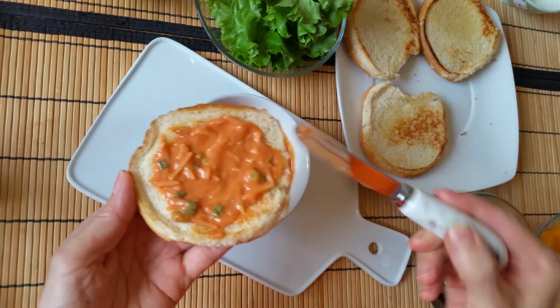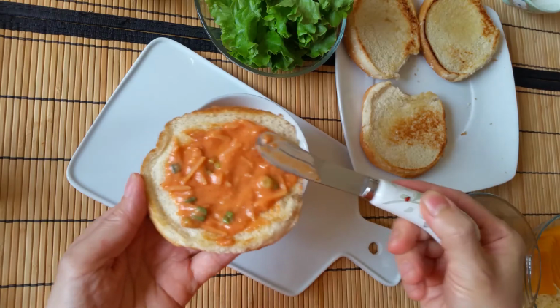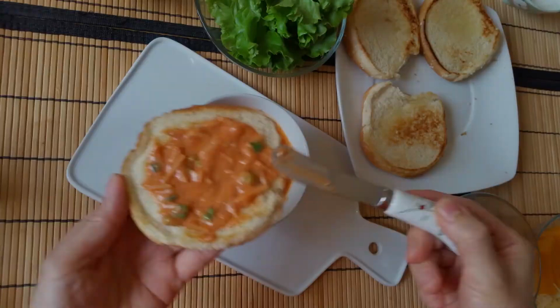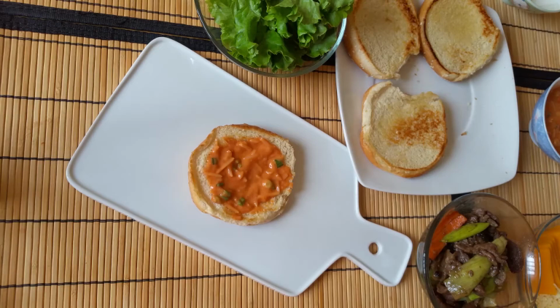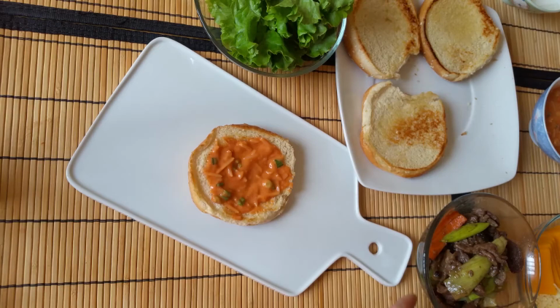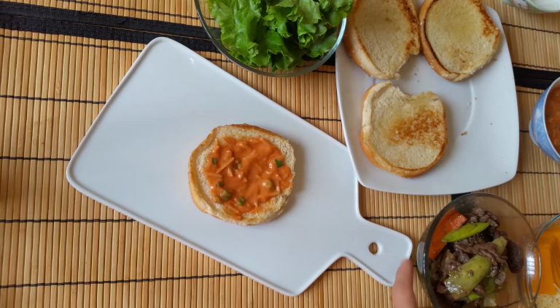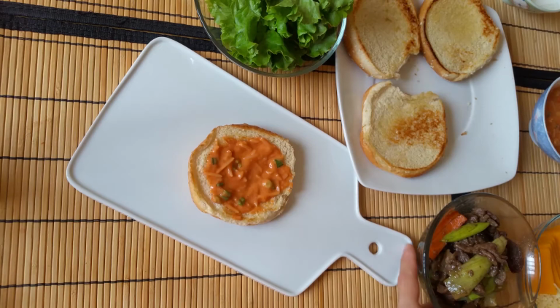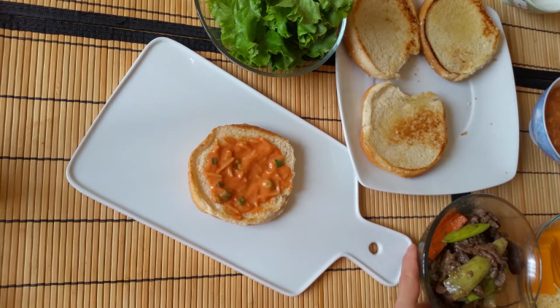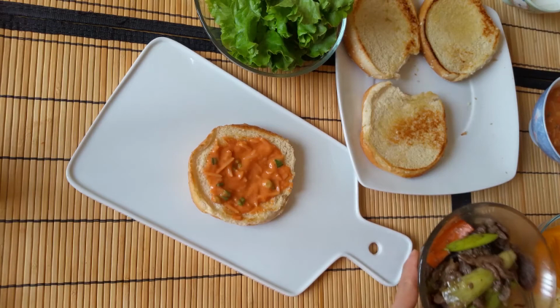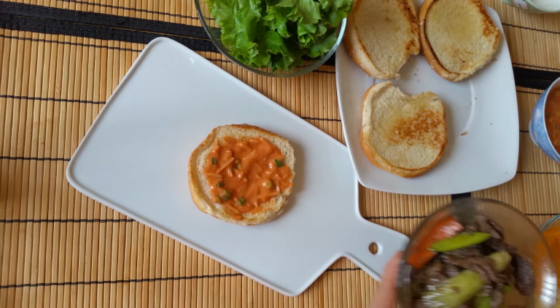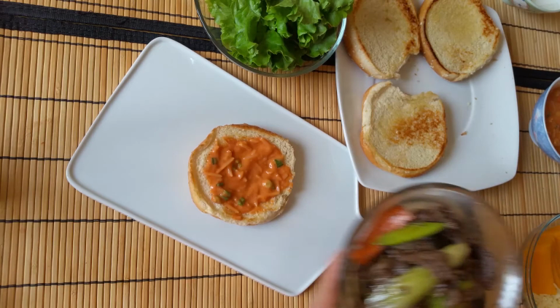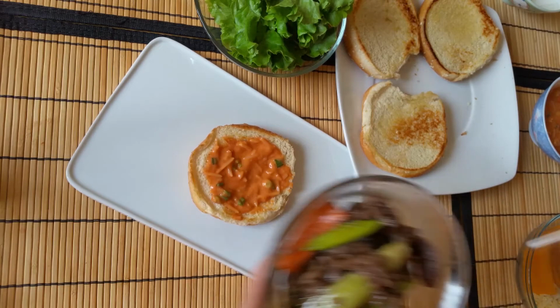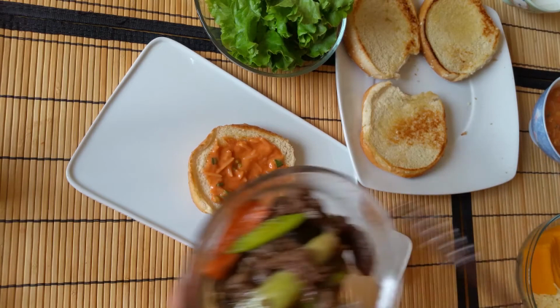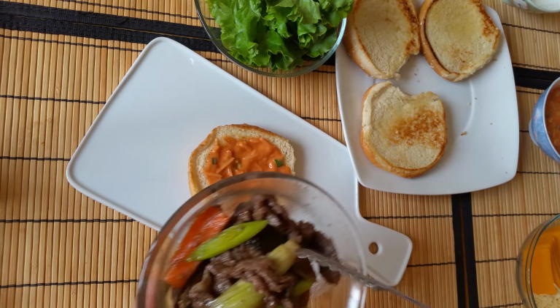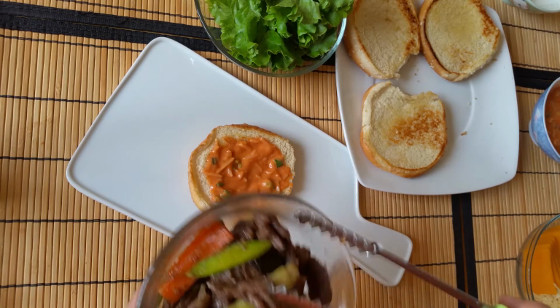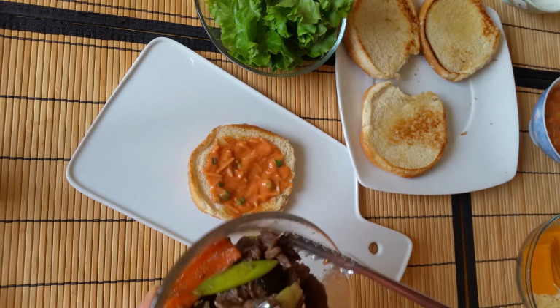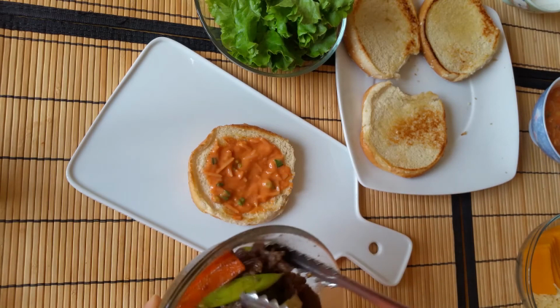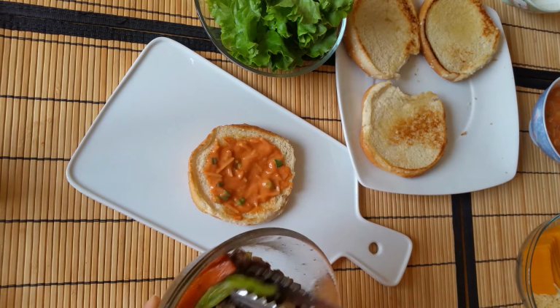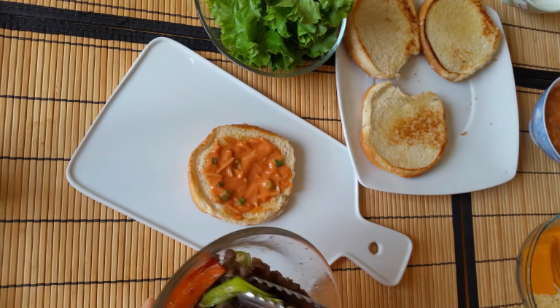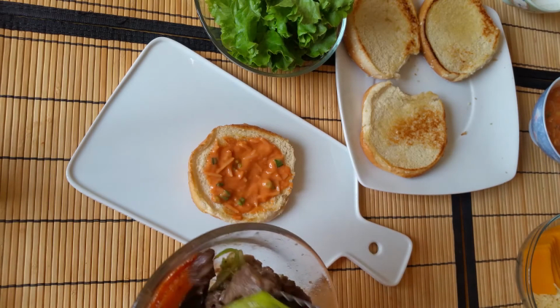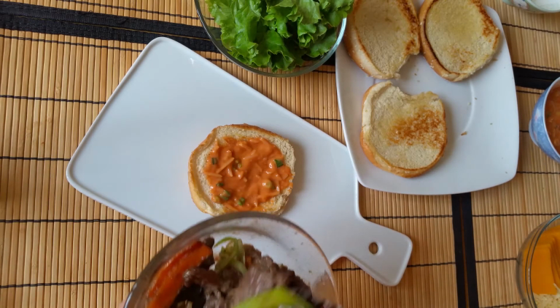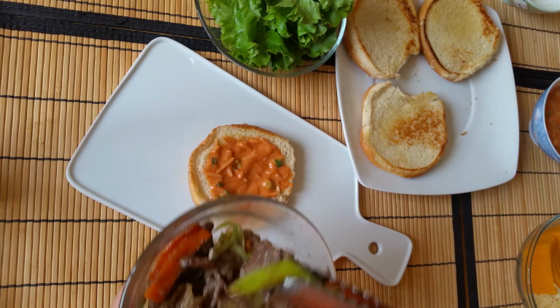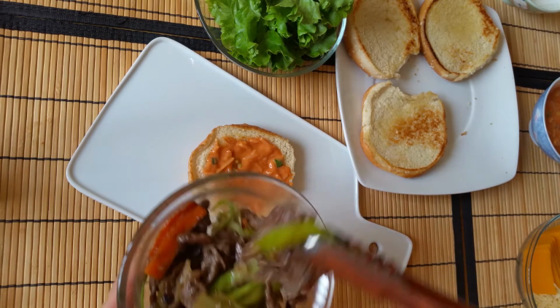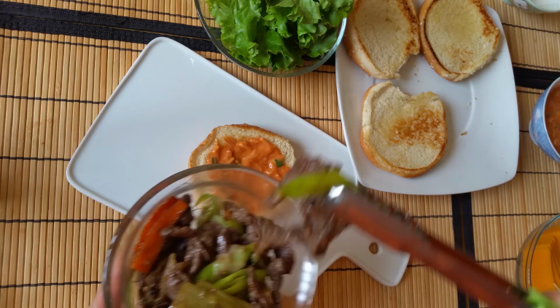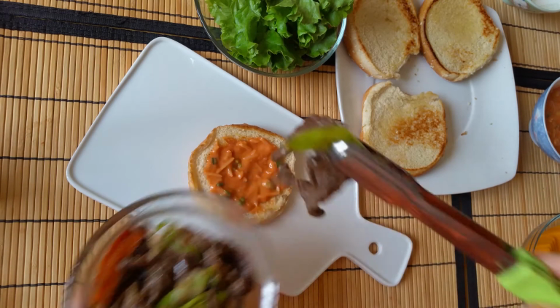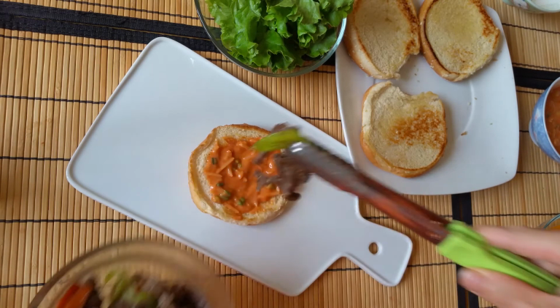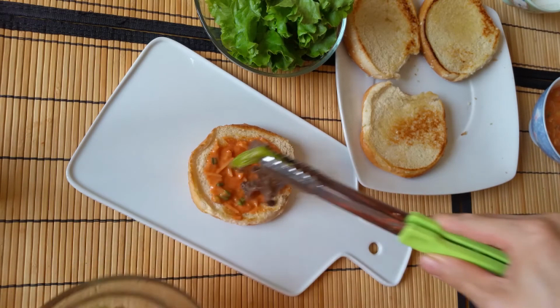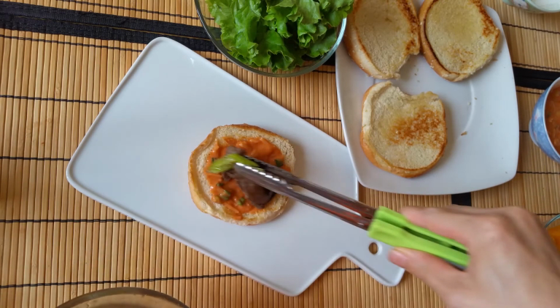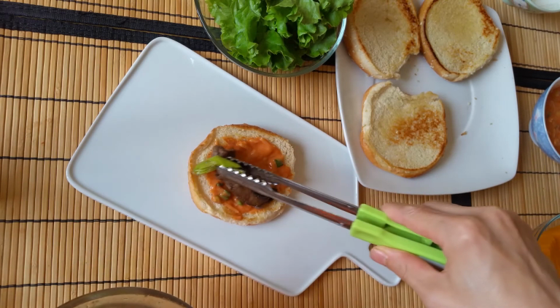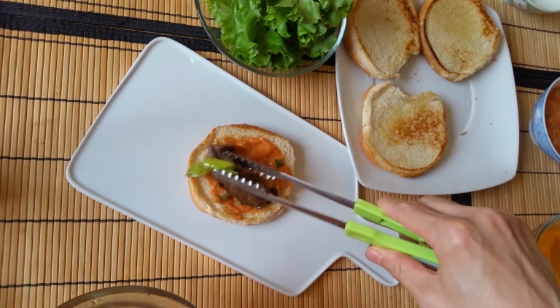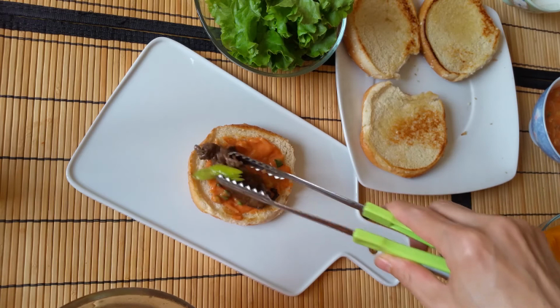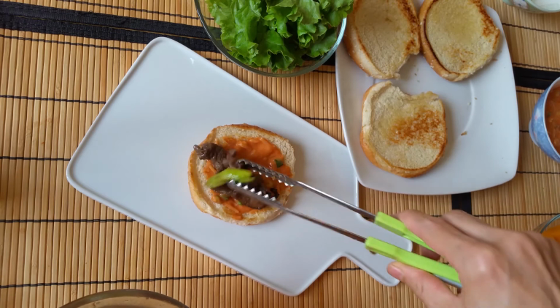Add 1 teaspoon of mayonnaise and top with the pineapple, then top with bulgogi, cheese, avocado, and lettuce.